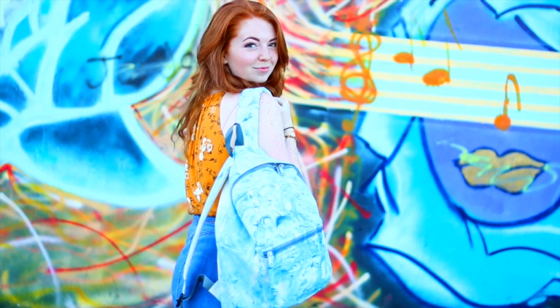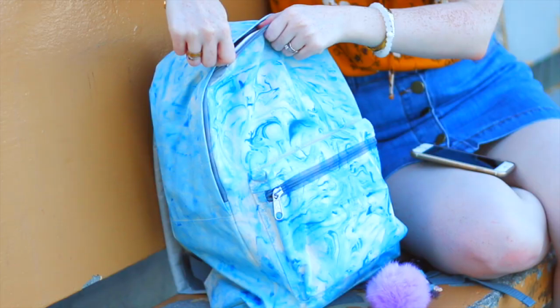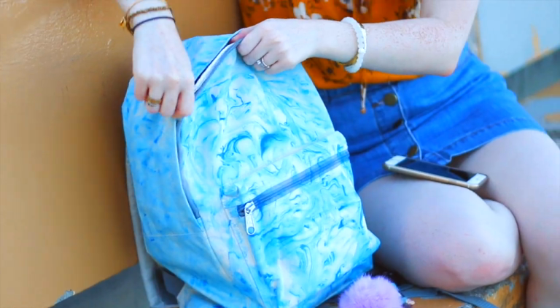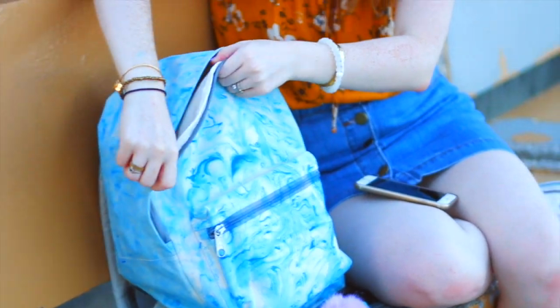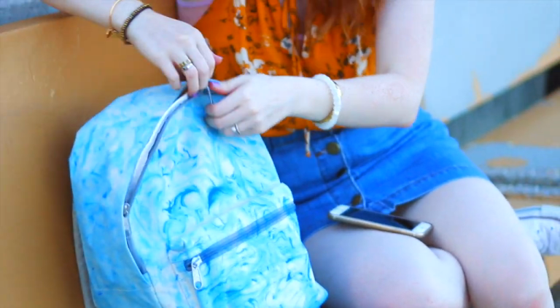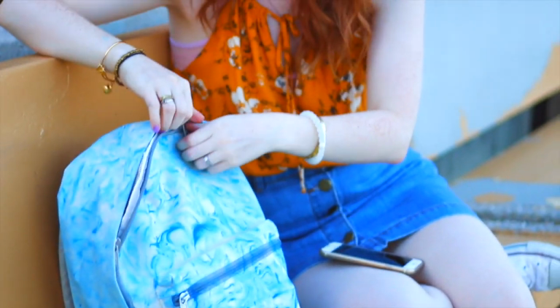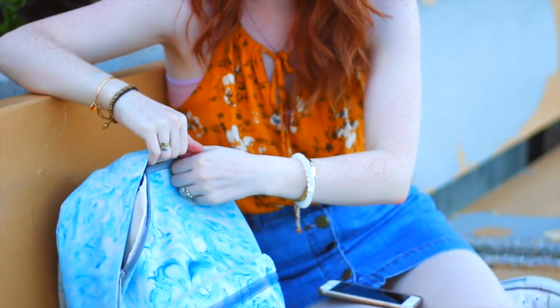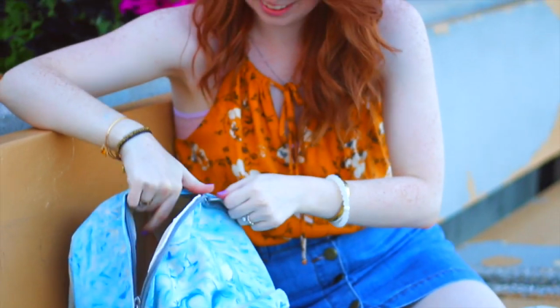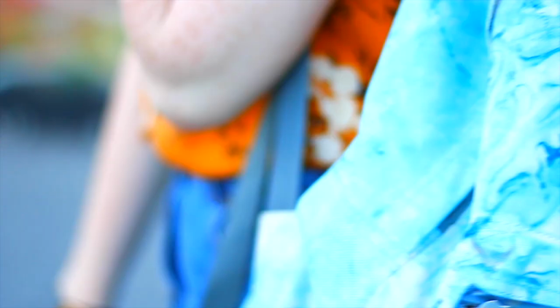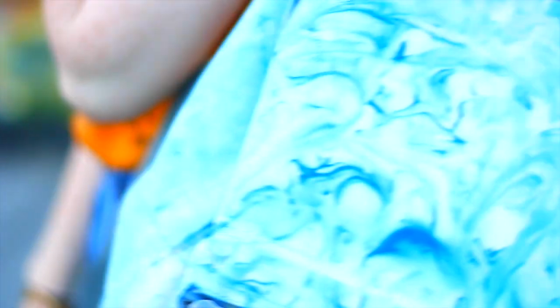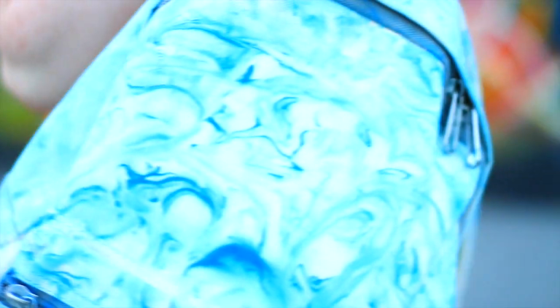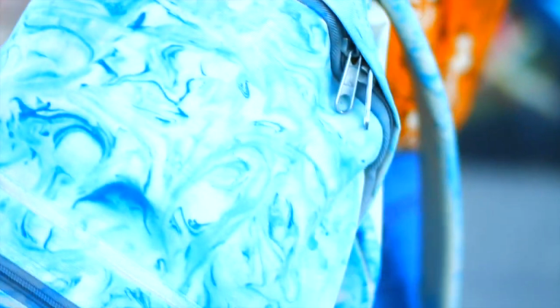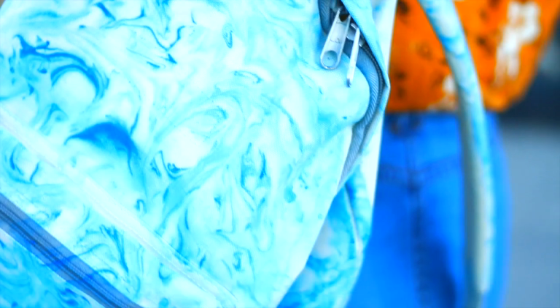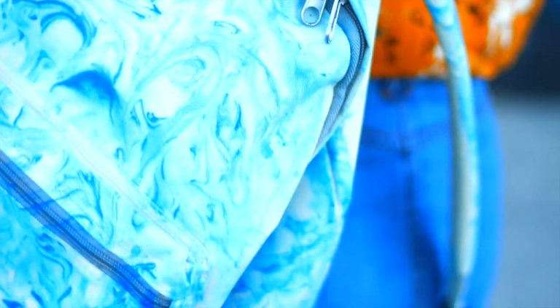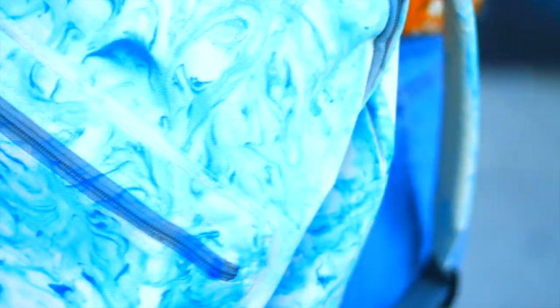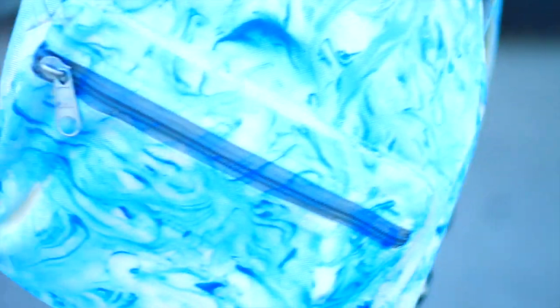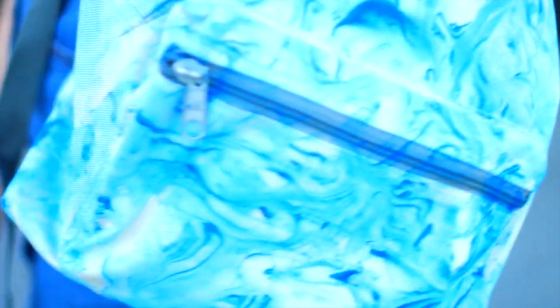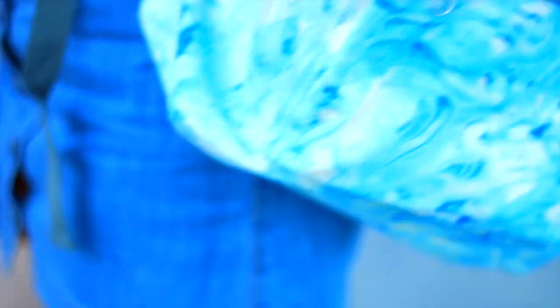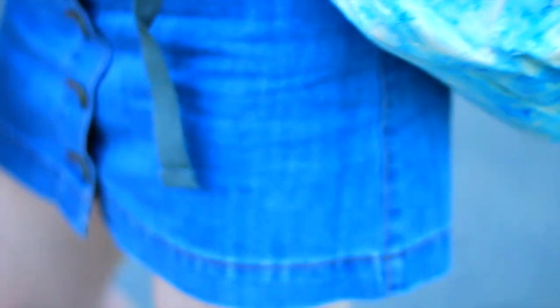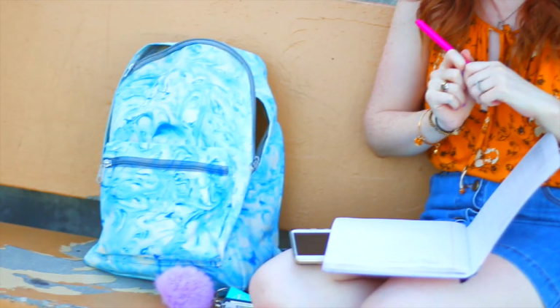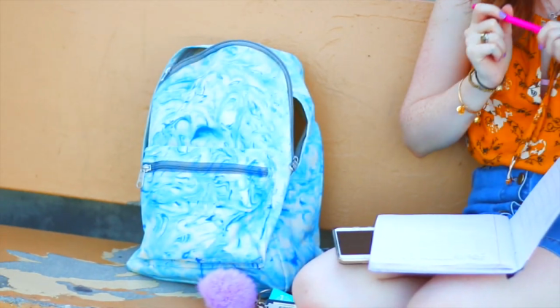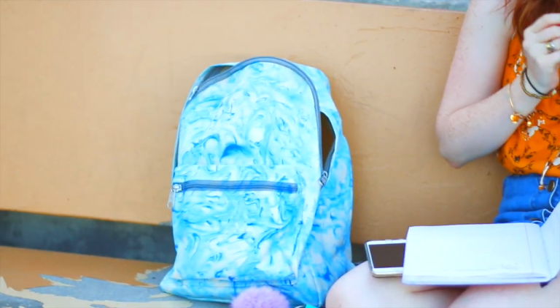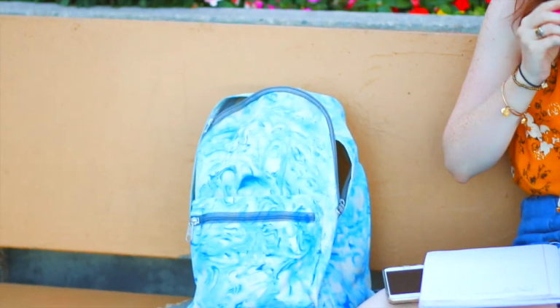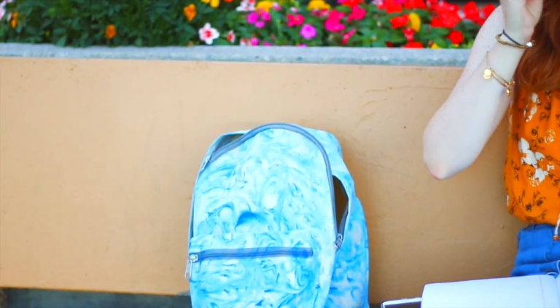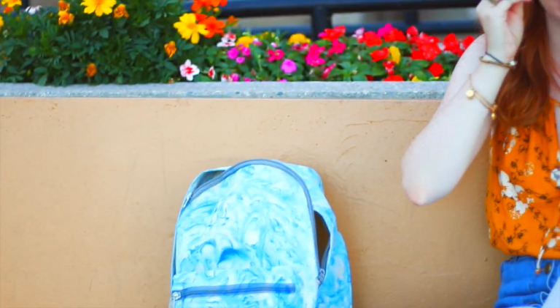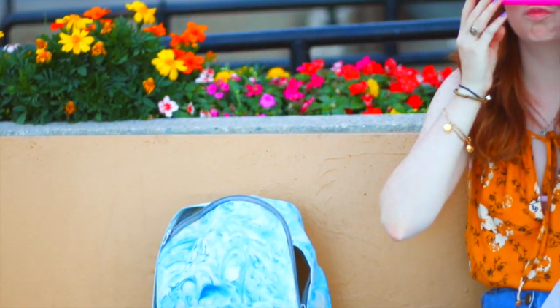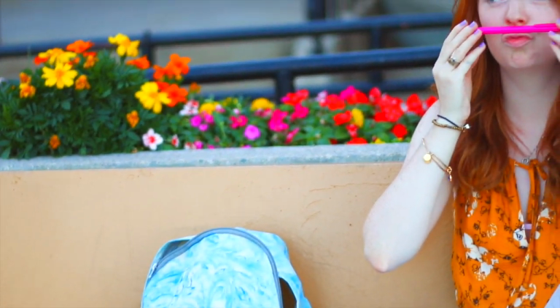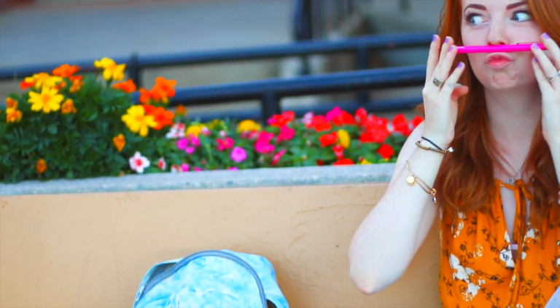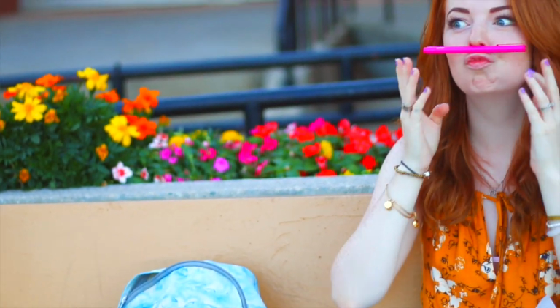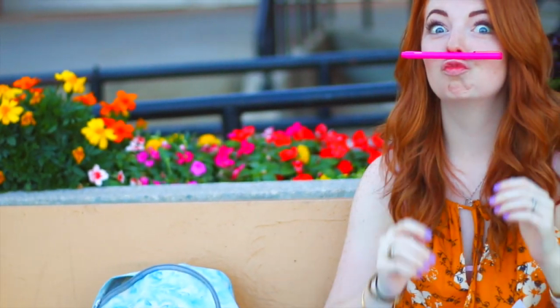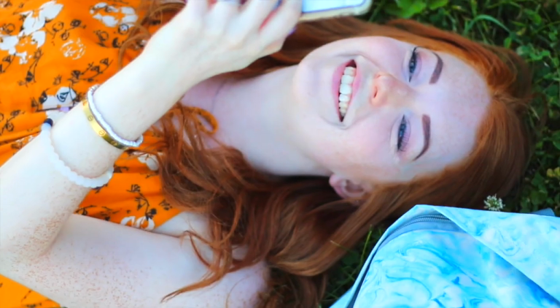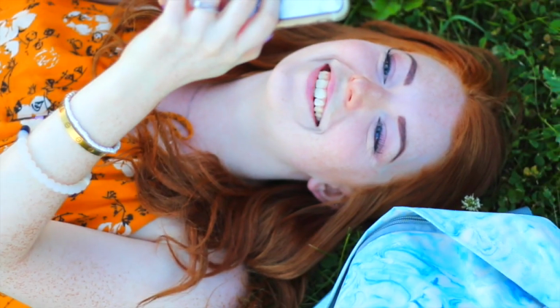Guys, I am totally not joking when I say this is actually my favorite thing I've ever DIY'd — ever. I love this so much and I cannot wait to use it.